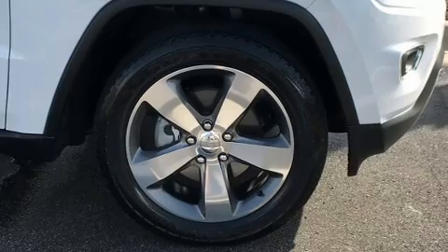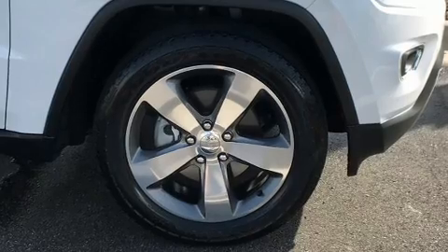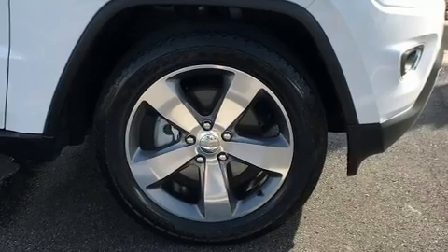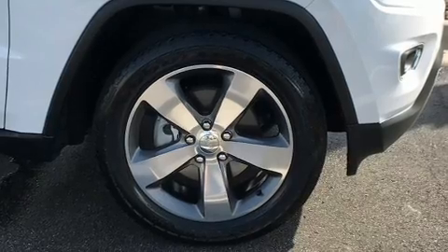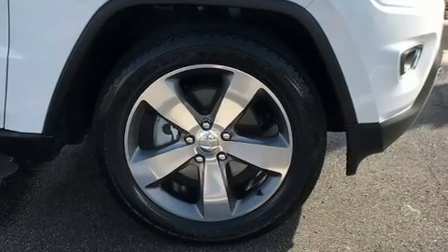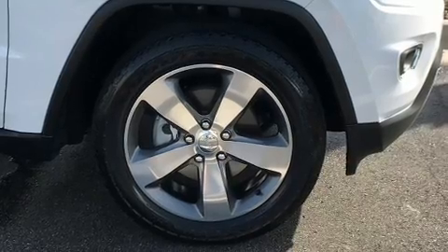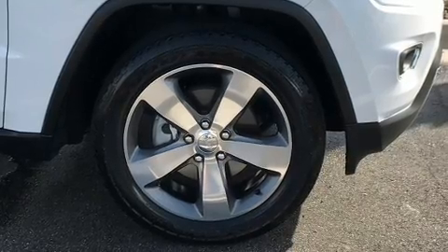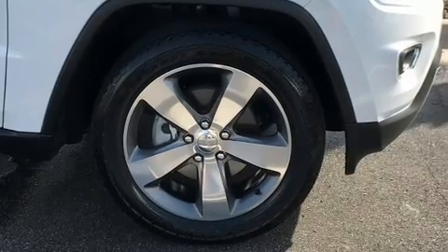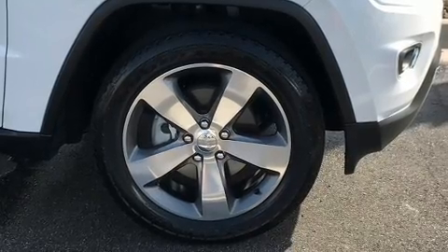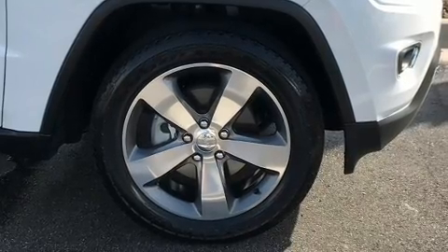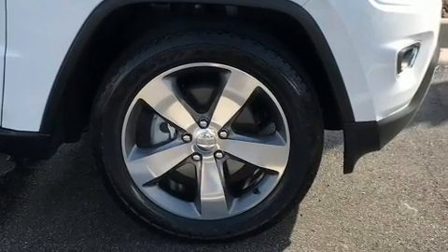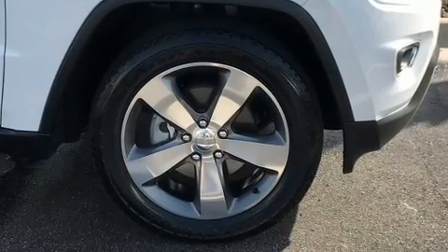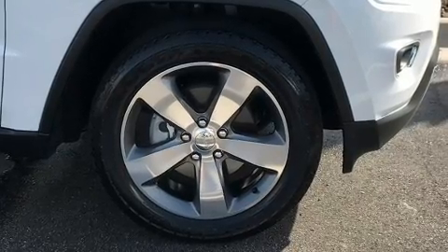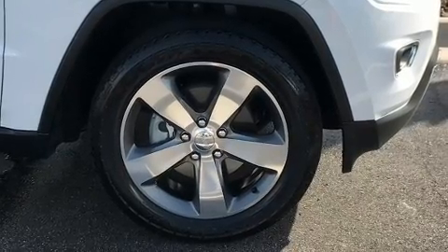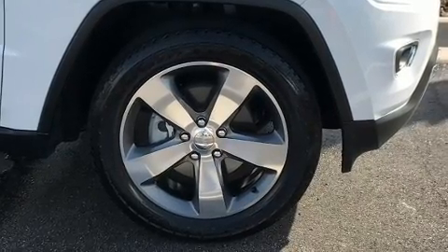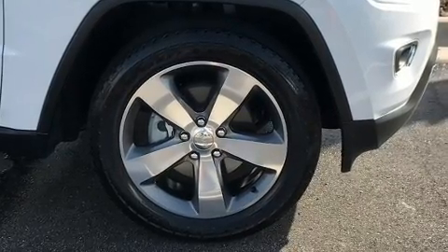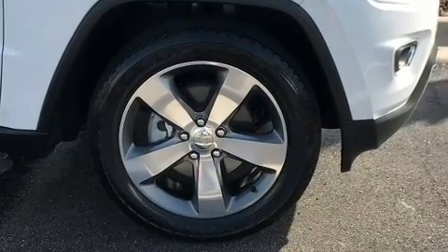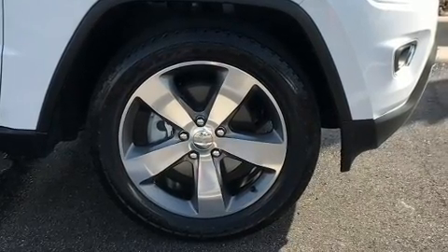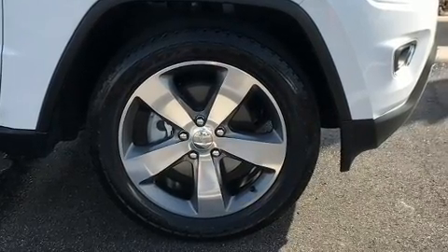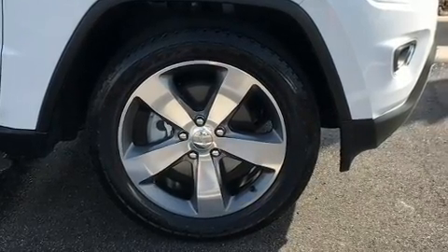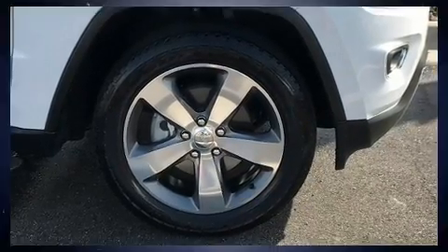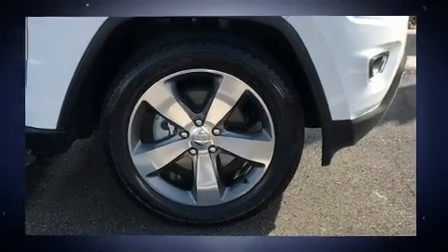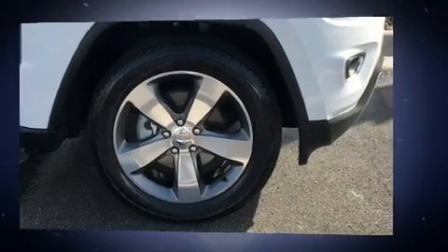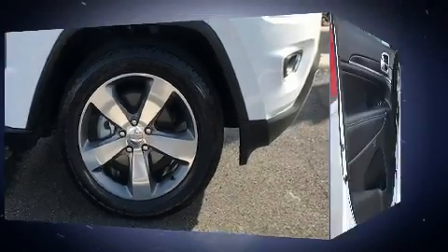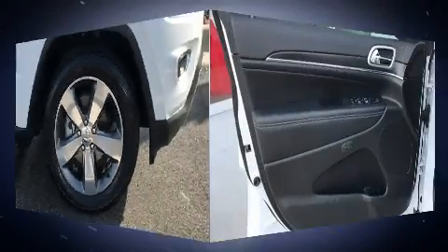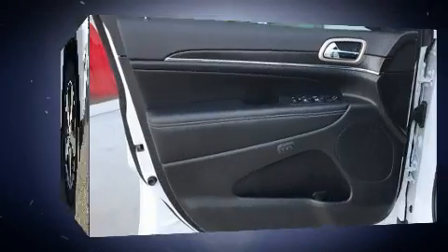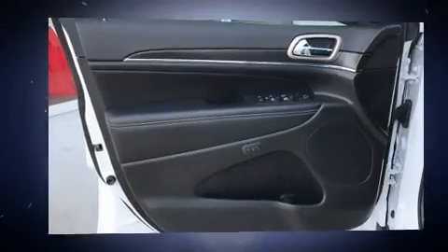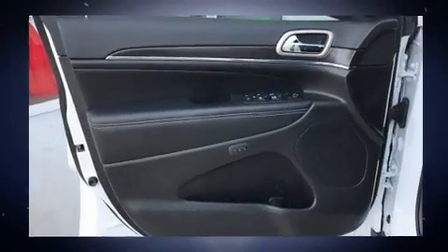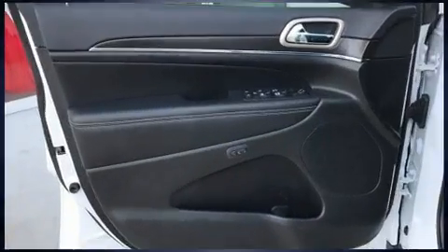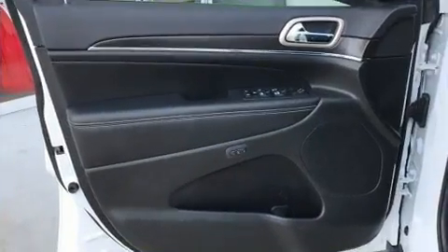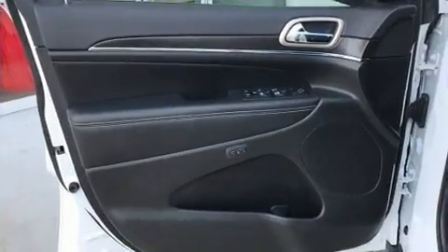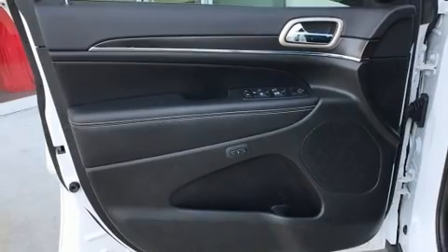Rear passengers enjoy the seat heating functionality, keeping them warm during the winter months.